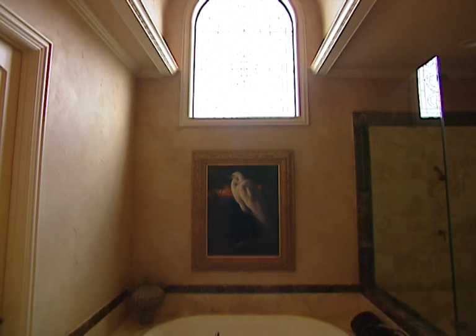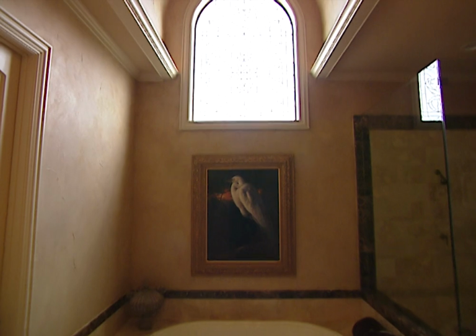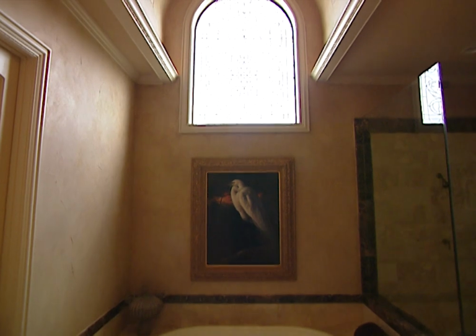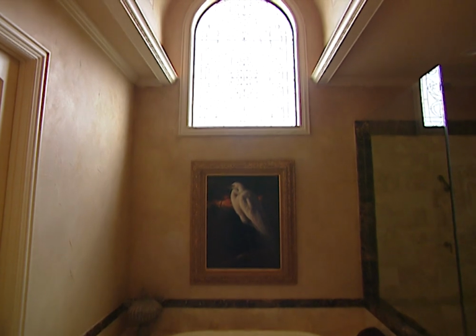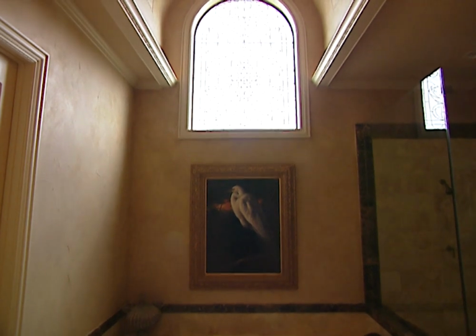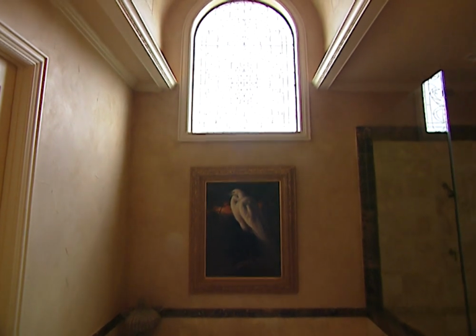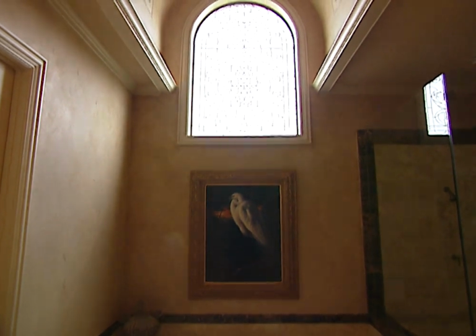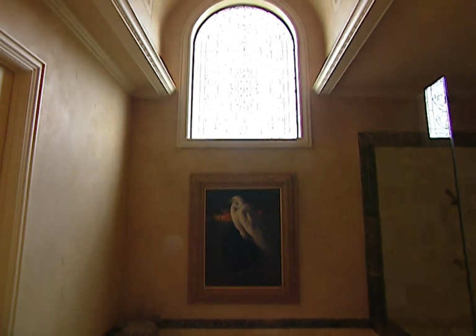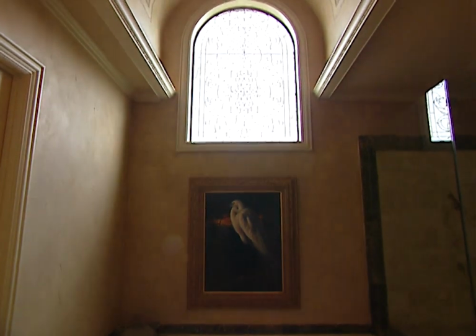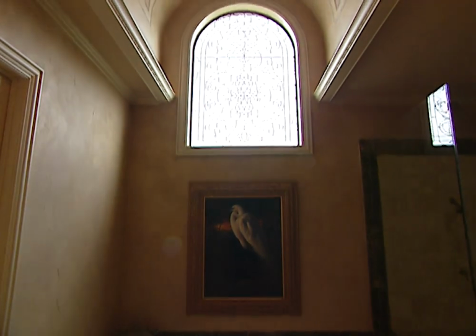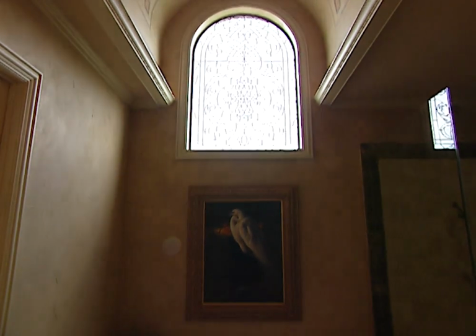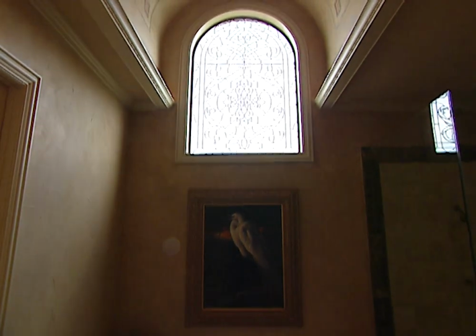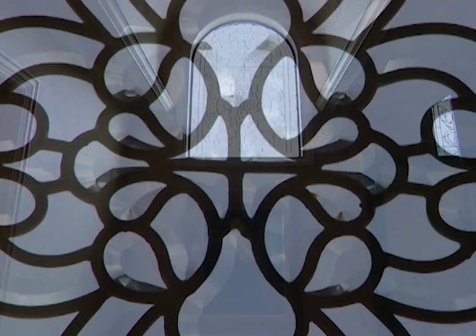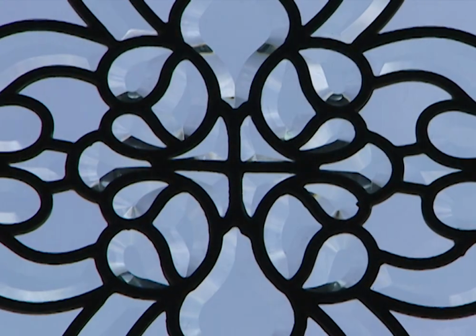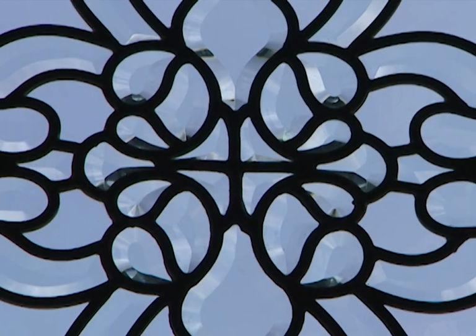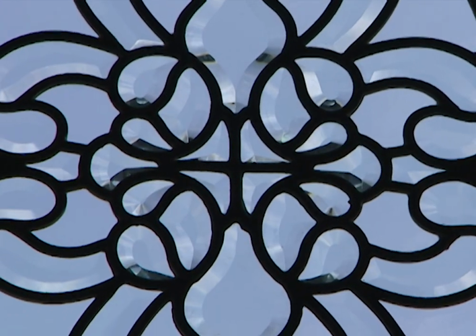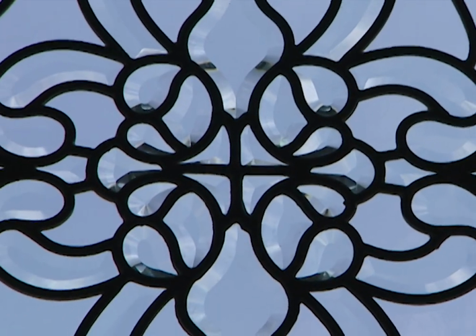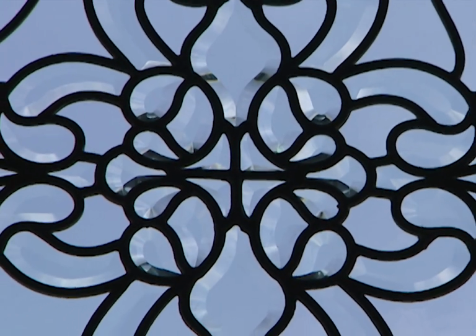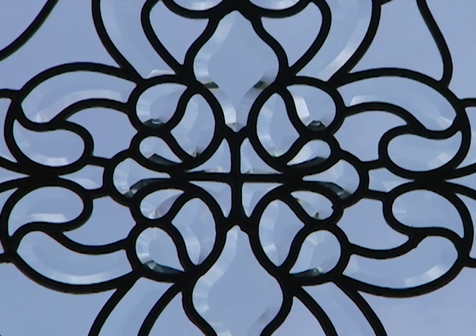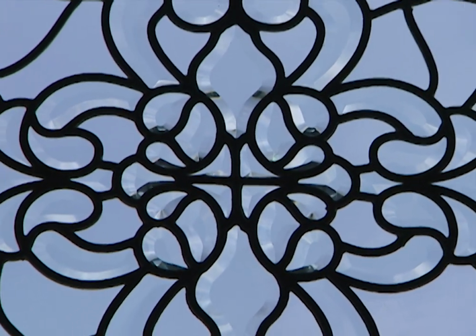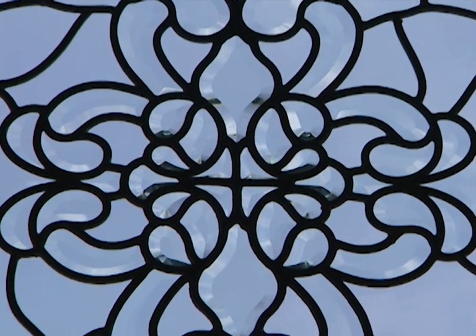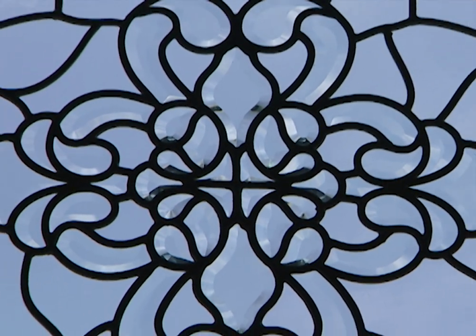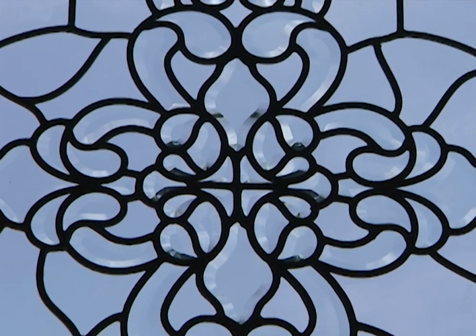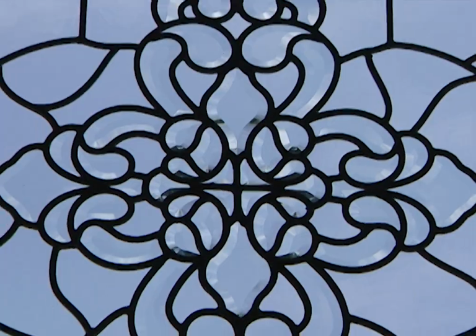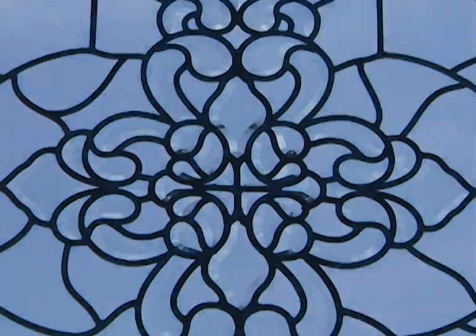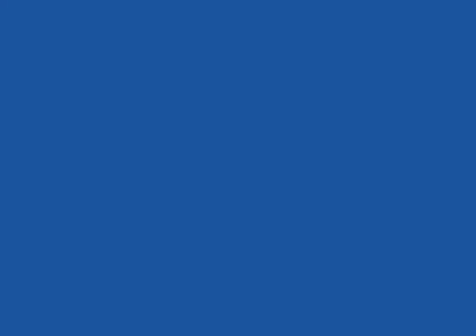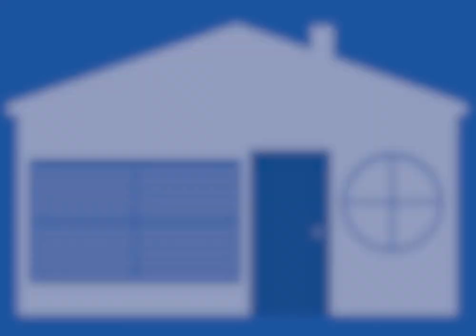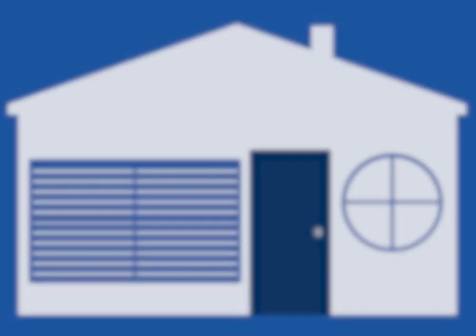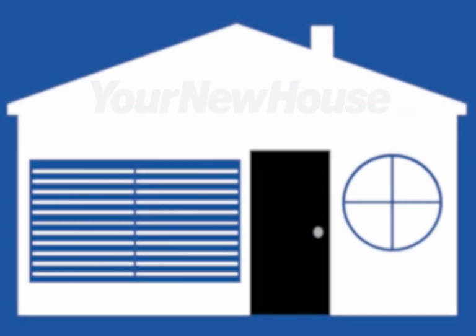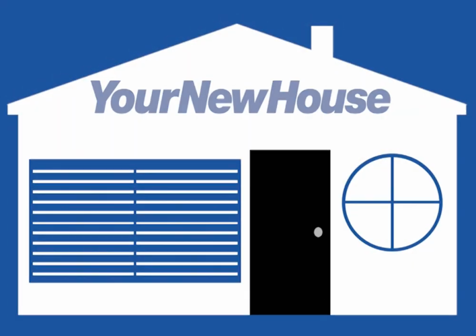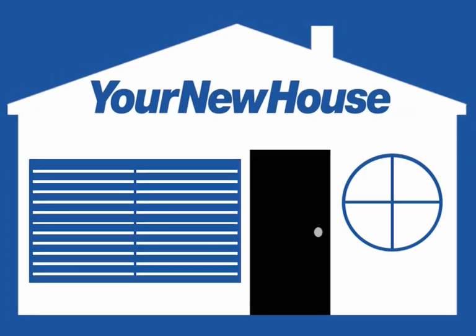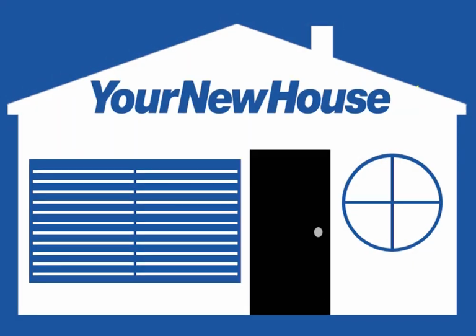So if you're looking to add some originality to your new home, Fashion Glass may be your window of opportunity. For more information, visit their website.